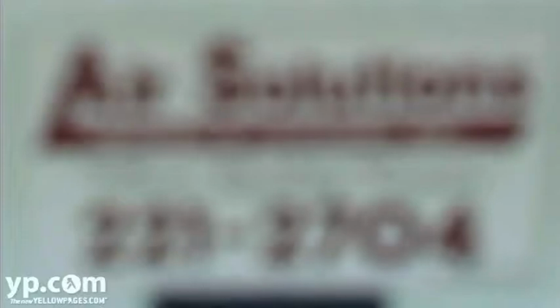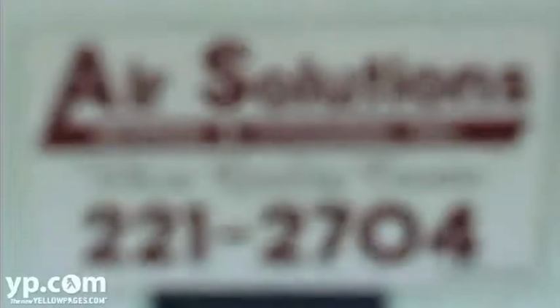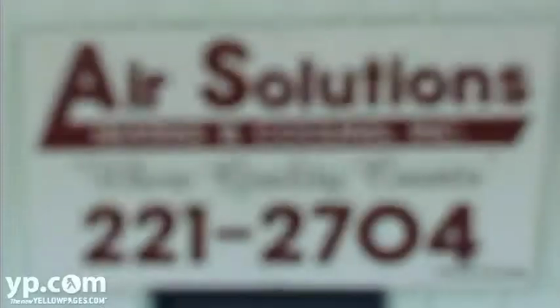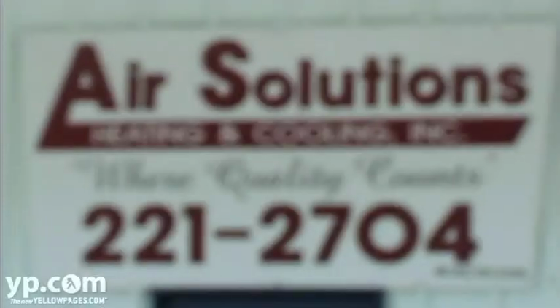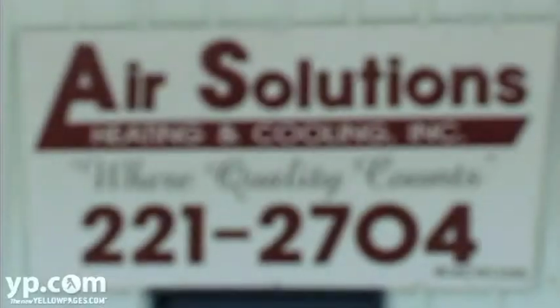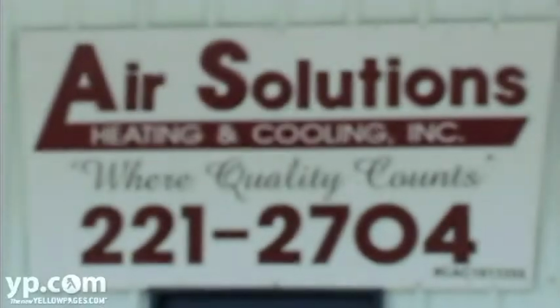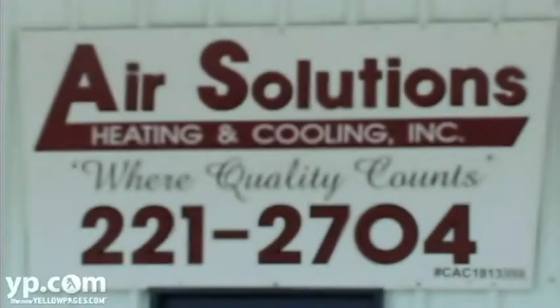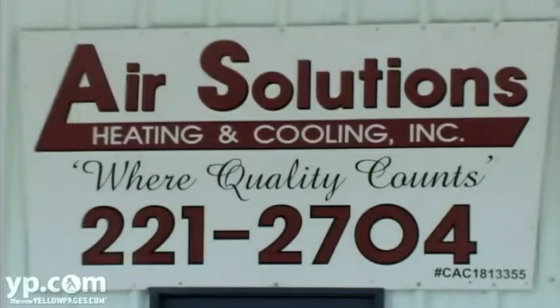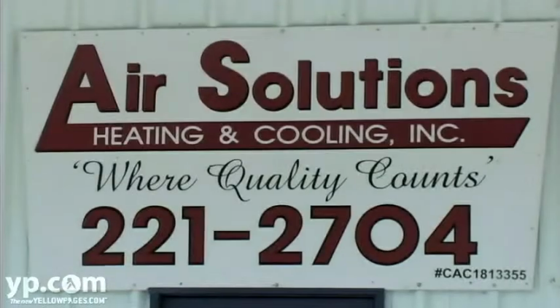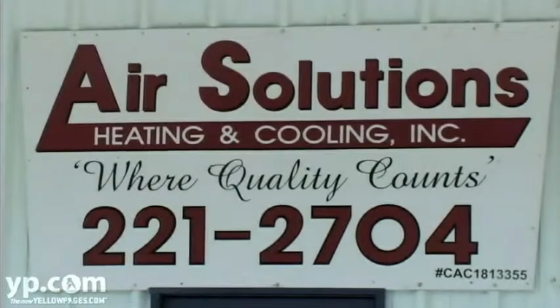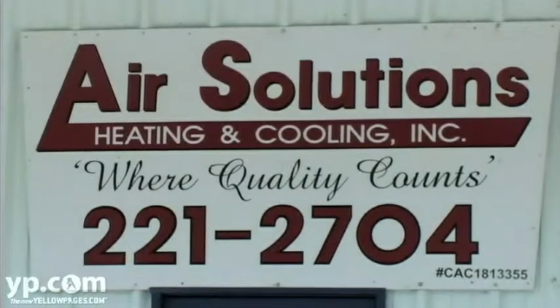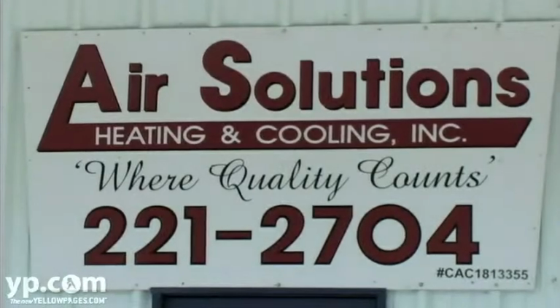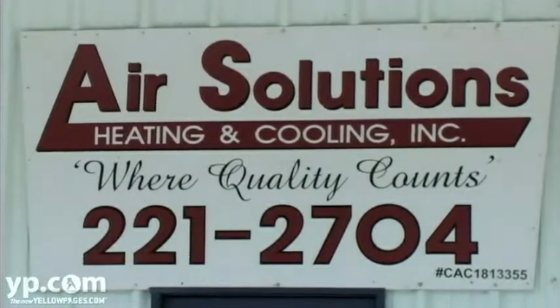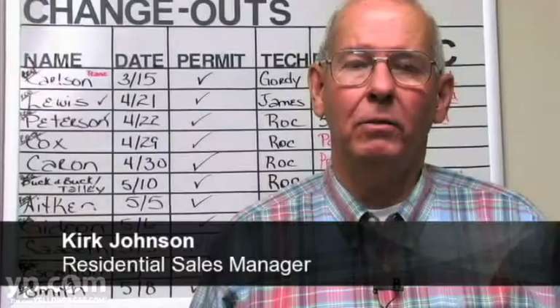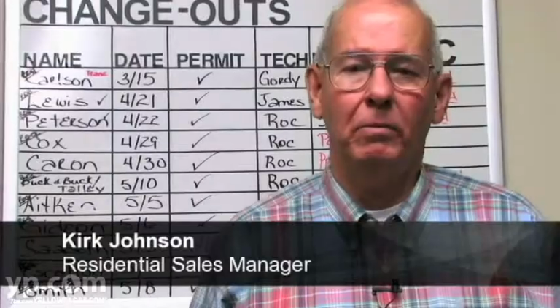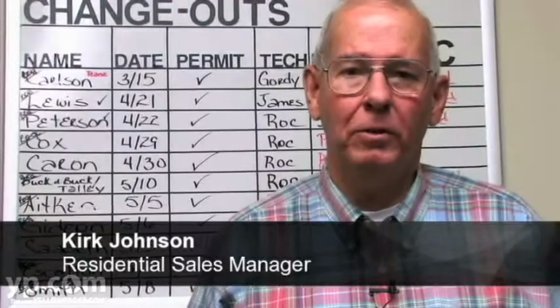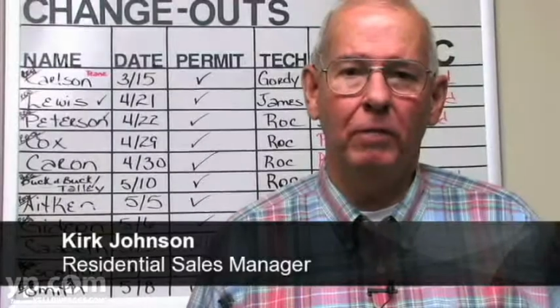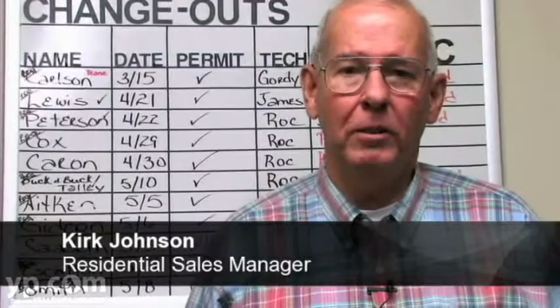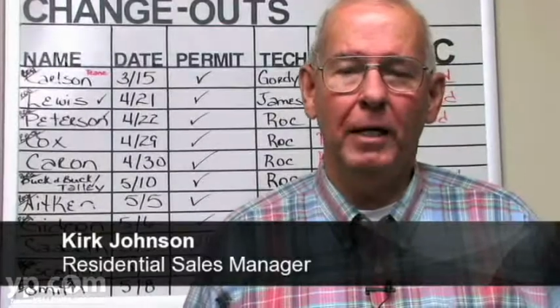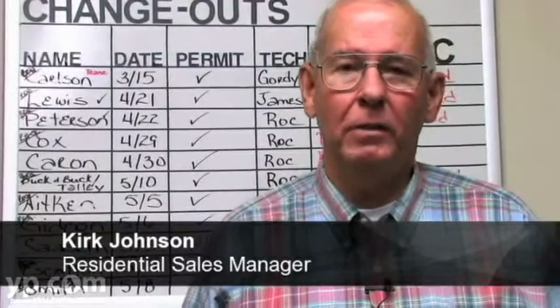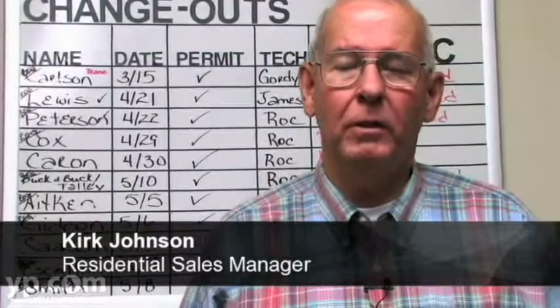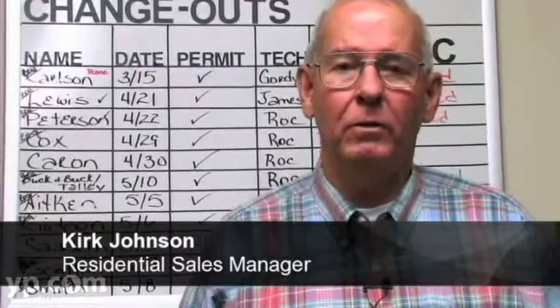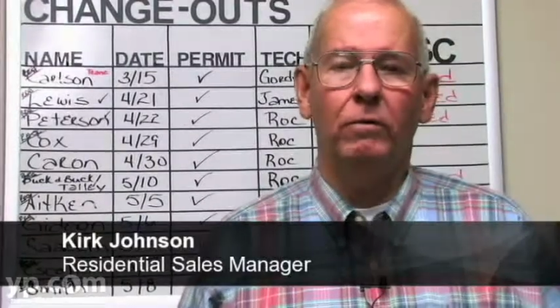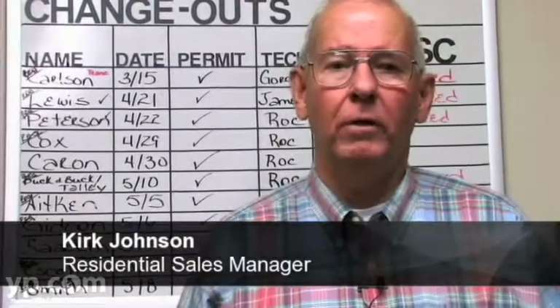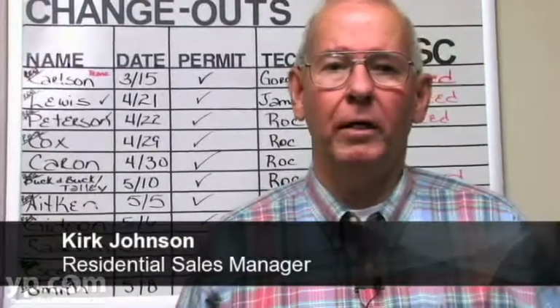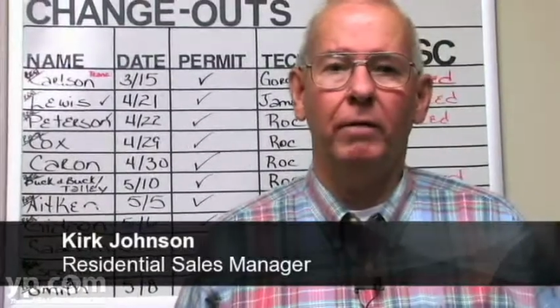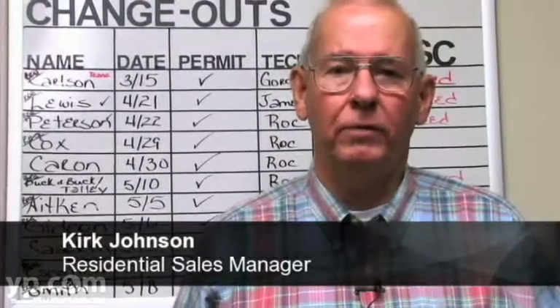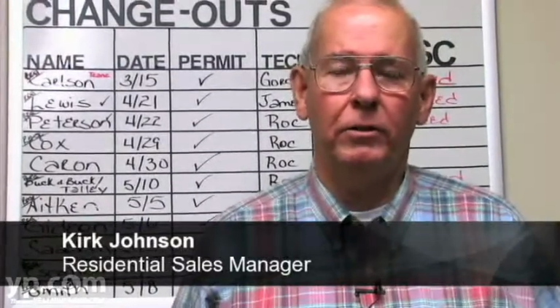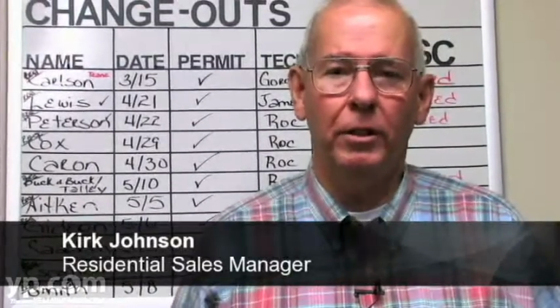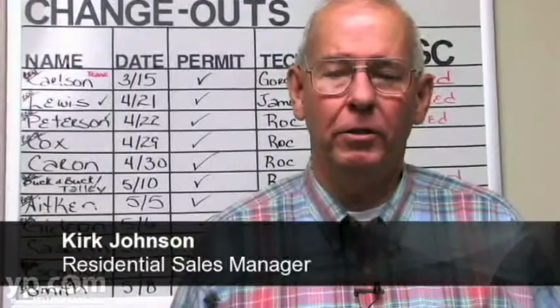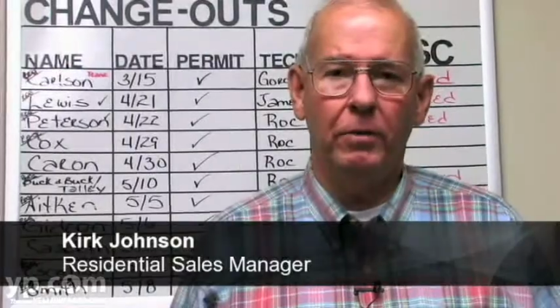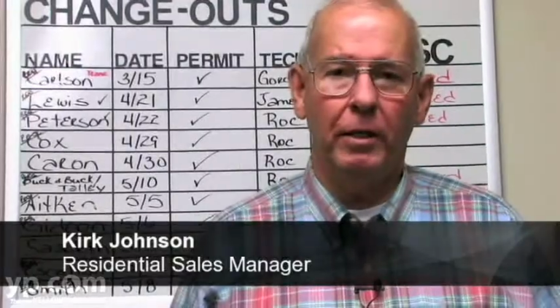Welcome to Air Solutions Heating and Air Conditioning. We've been serving the Jacksonville and North Florida area since the year 2000.